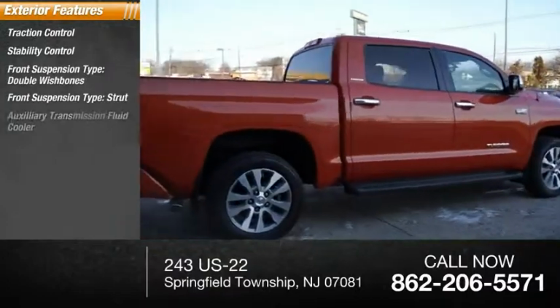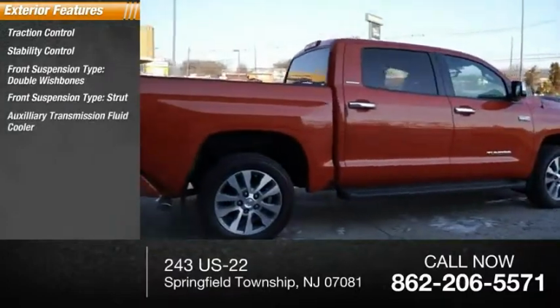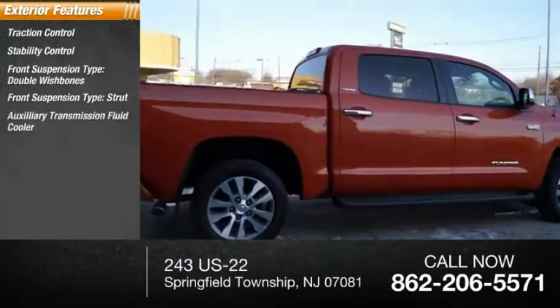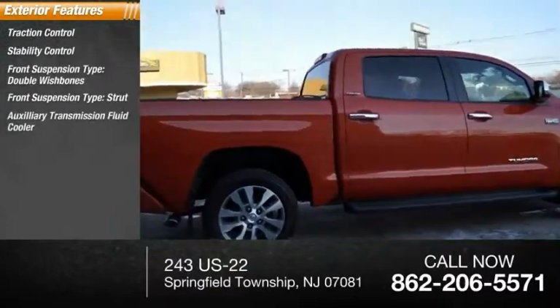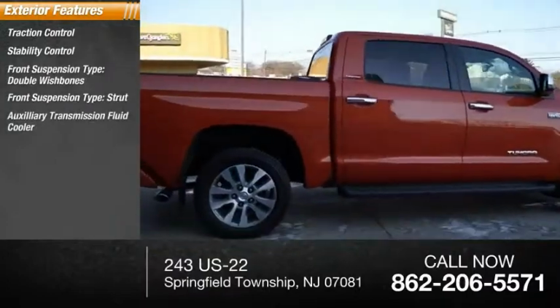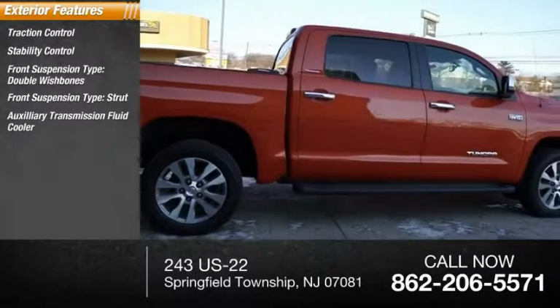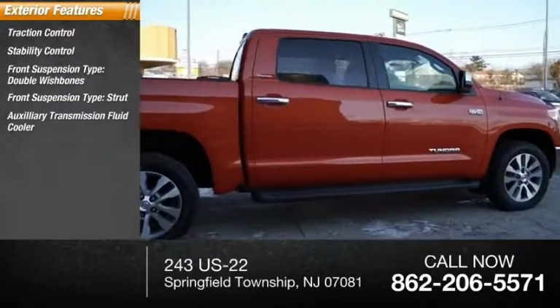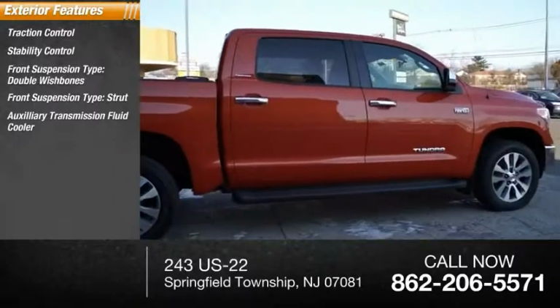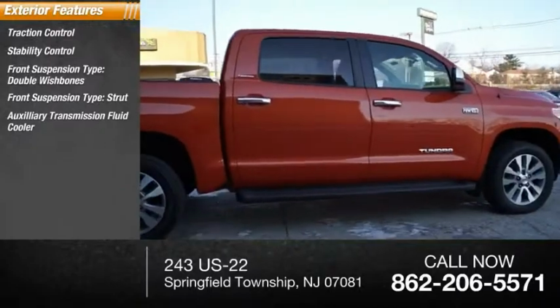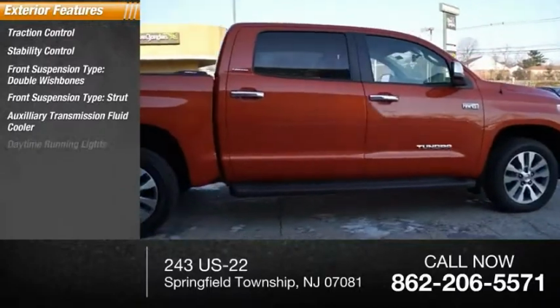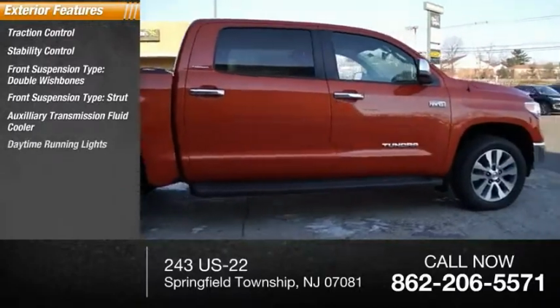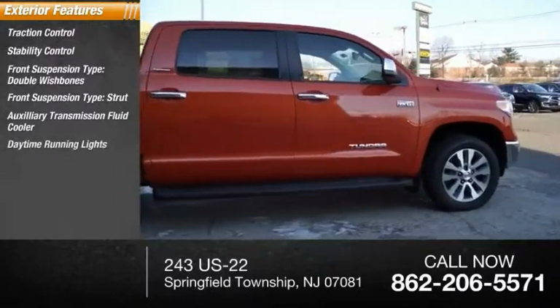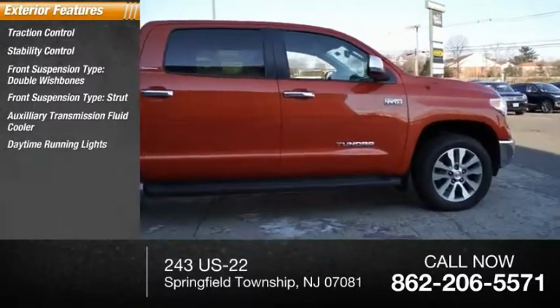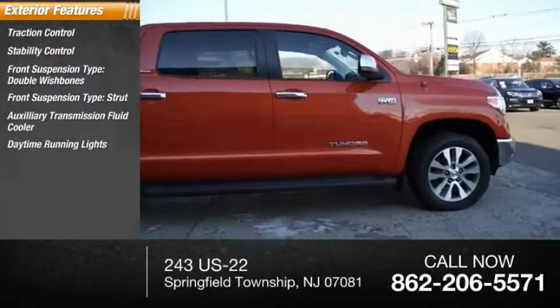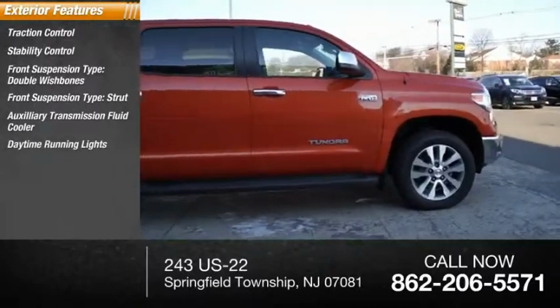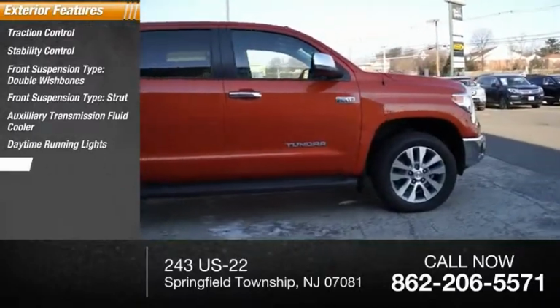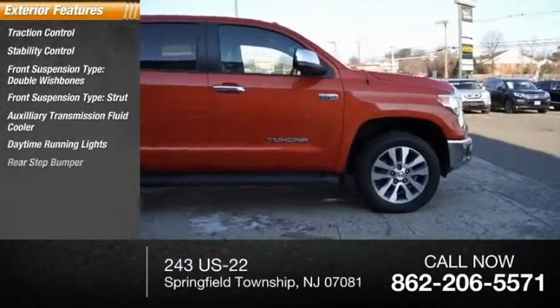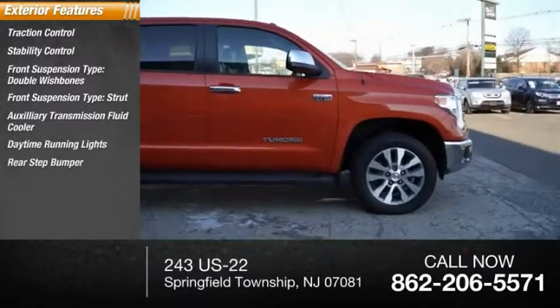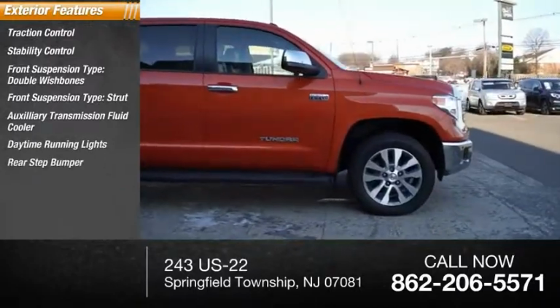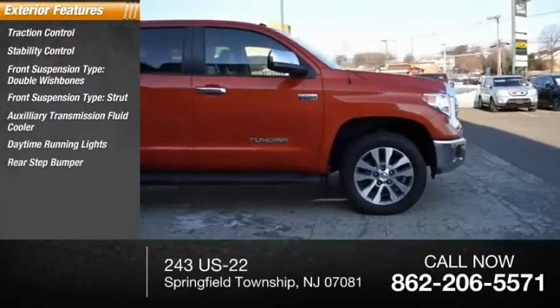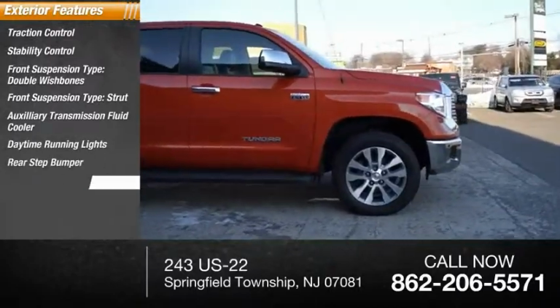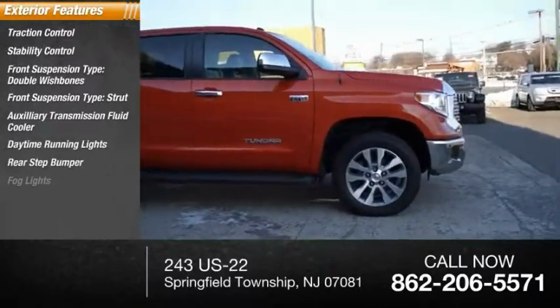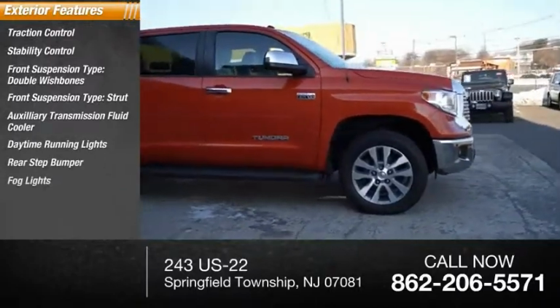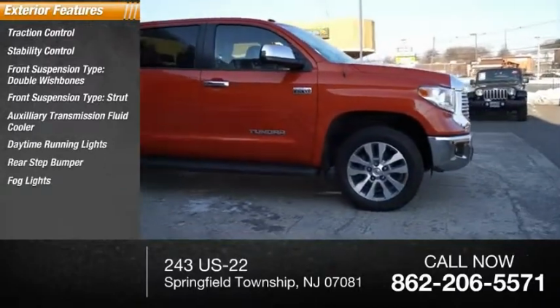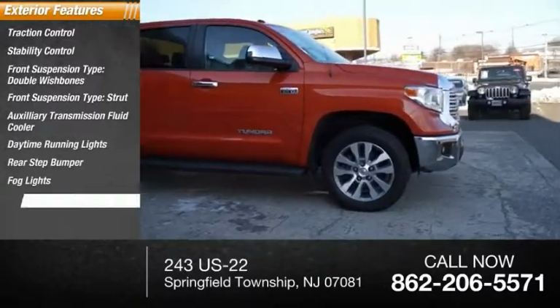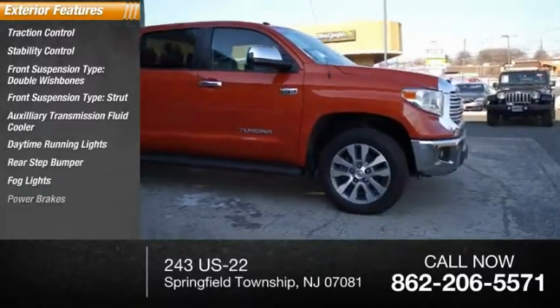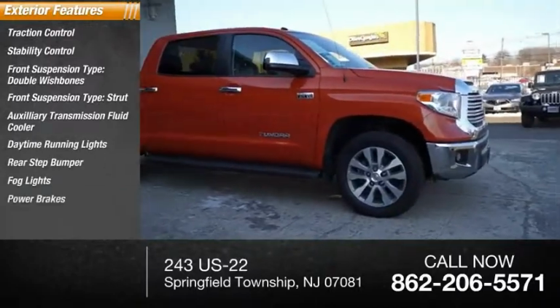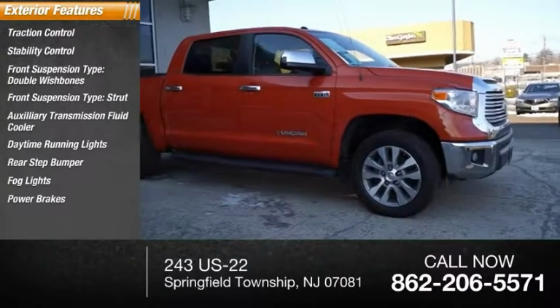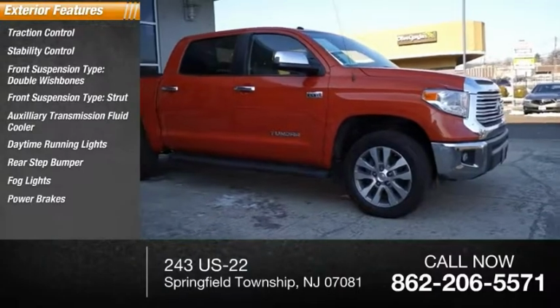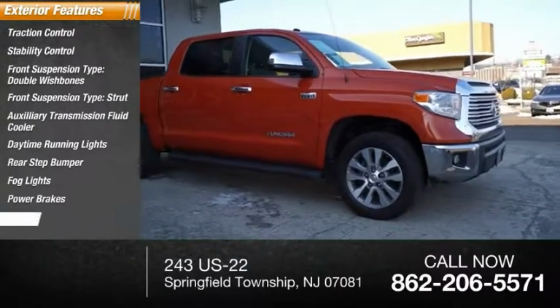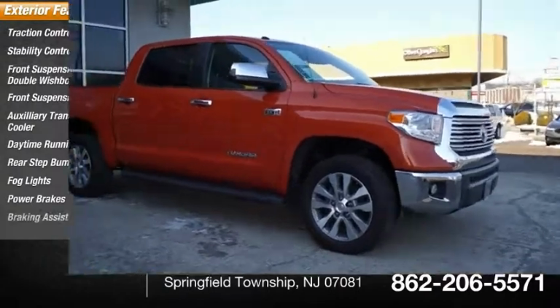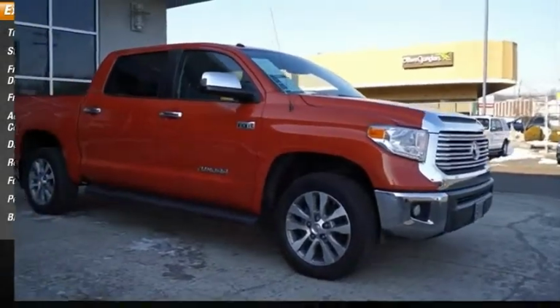Auxiliary transmission fluid cooler. Daytime running lights. Rear step bumper. Fog lights. Power brakes. Braking assist.